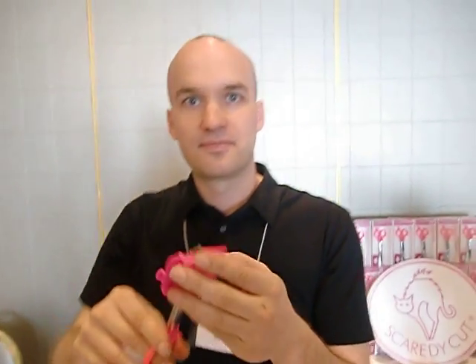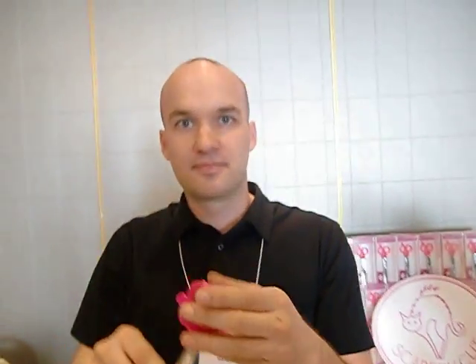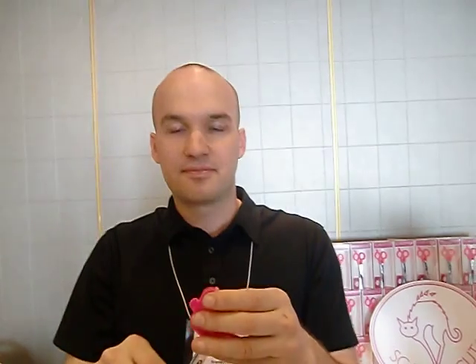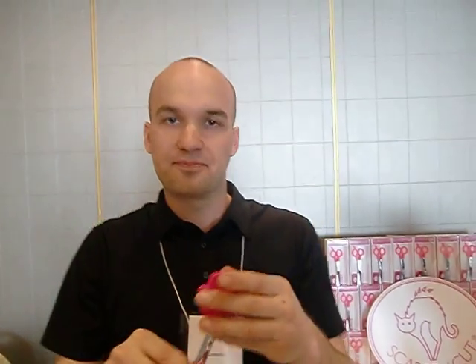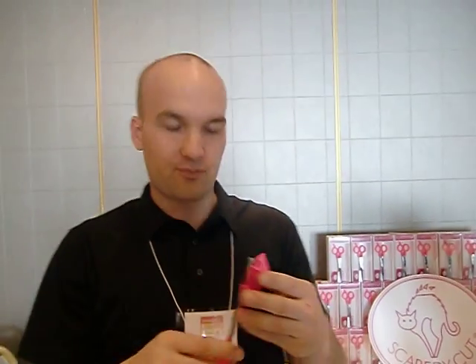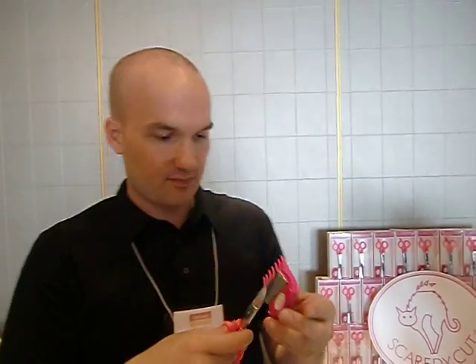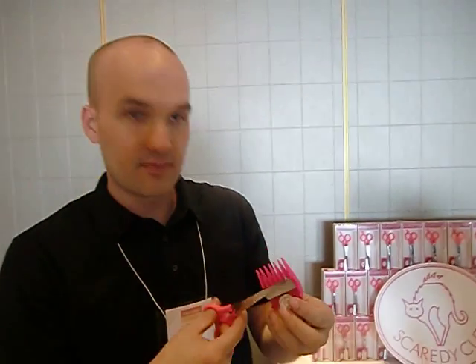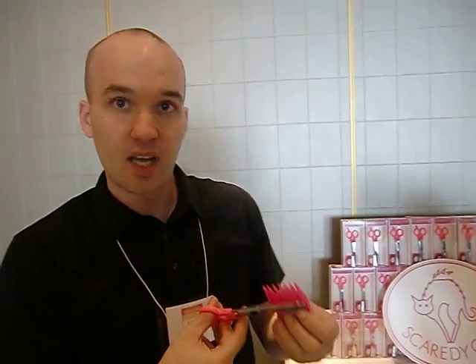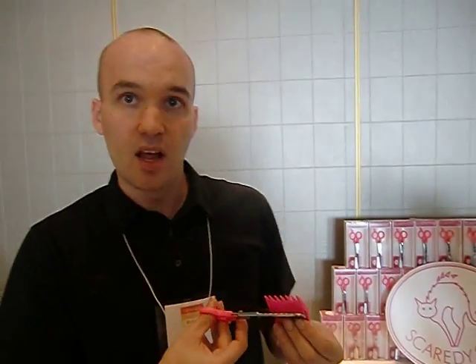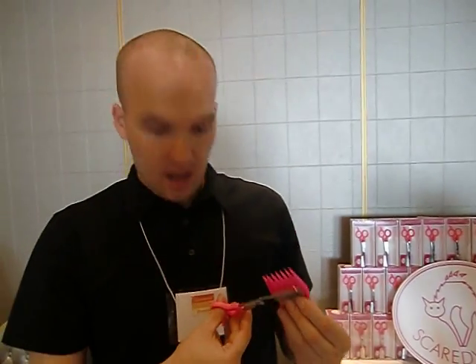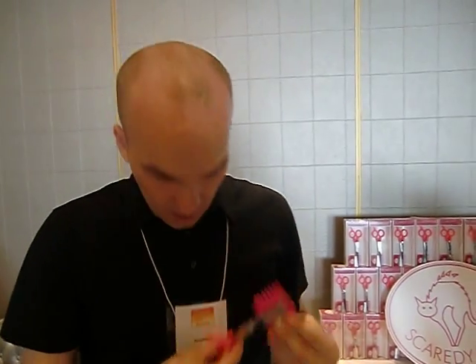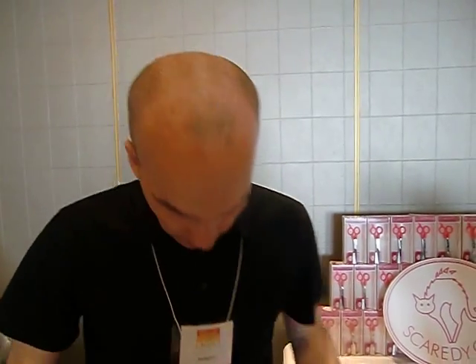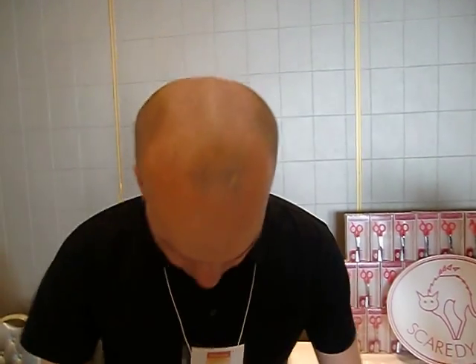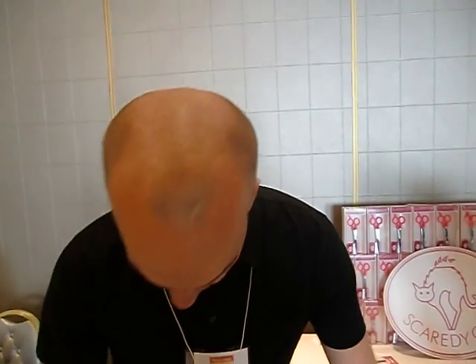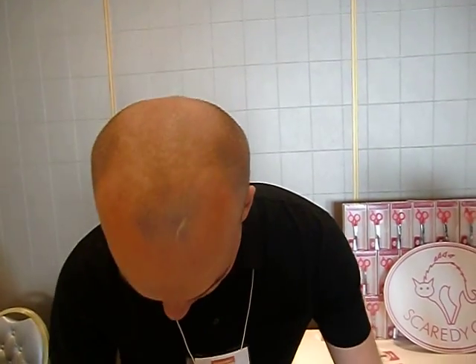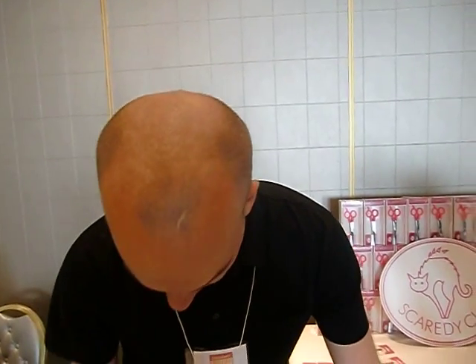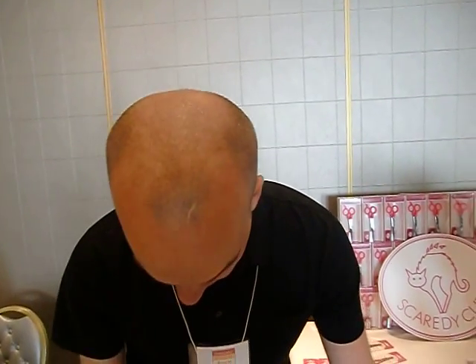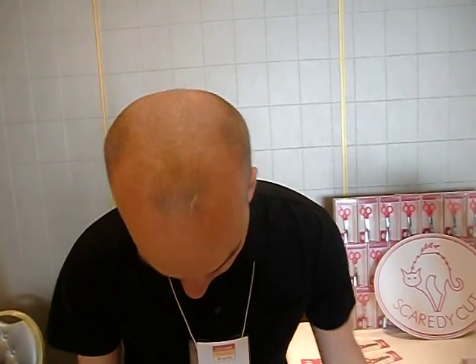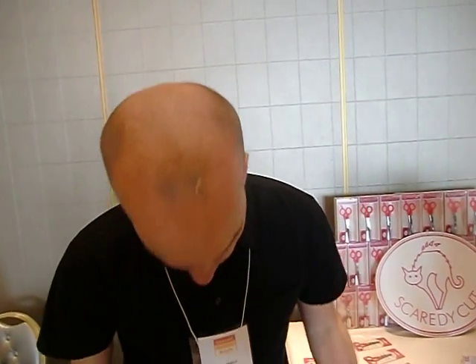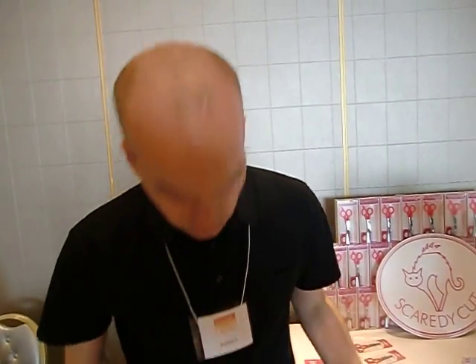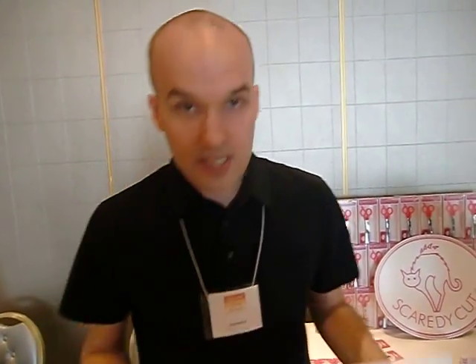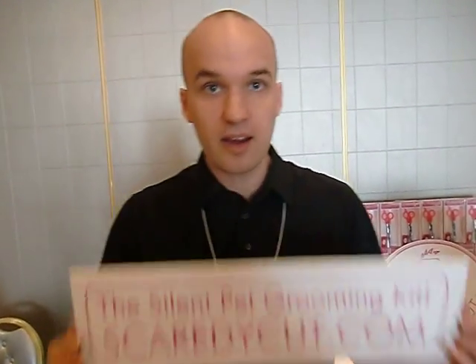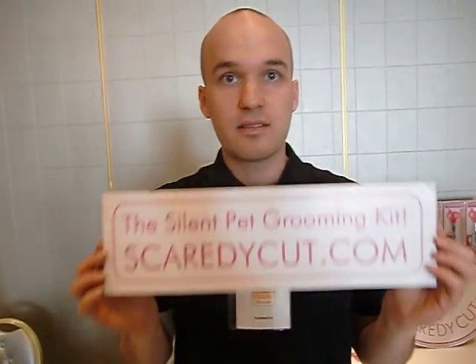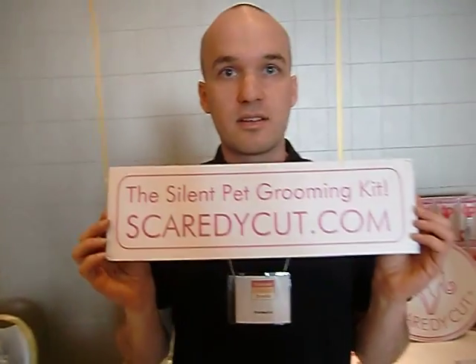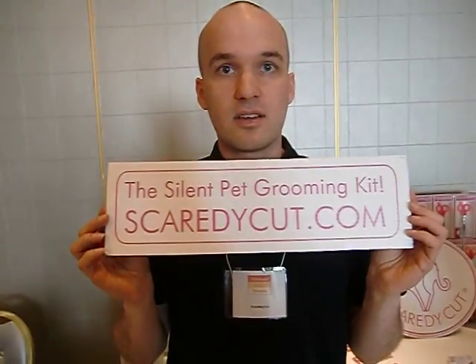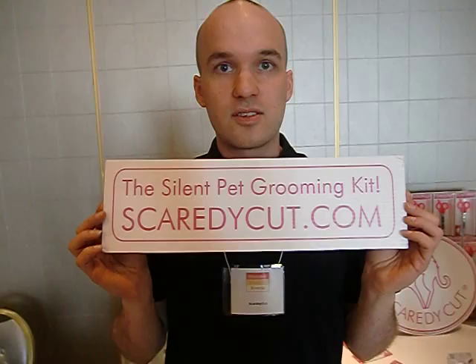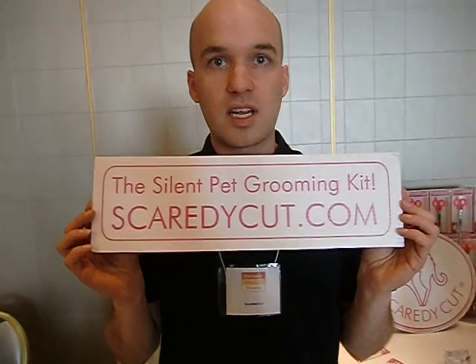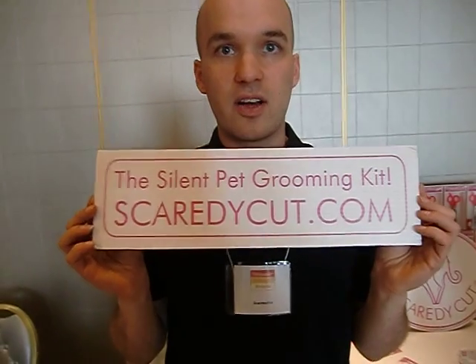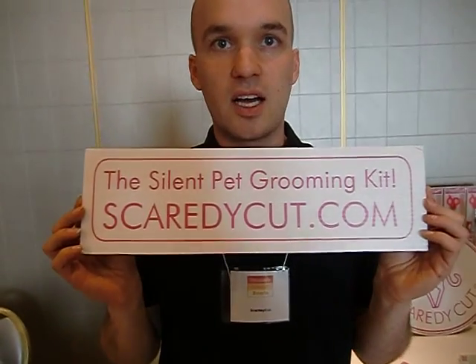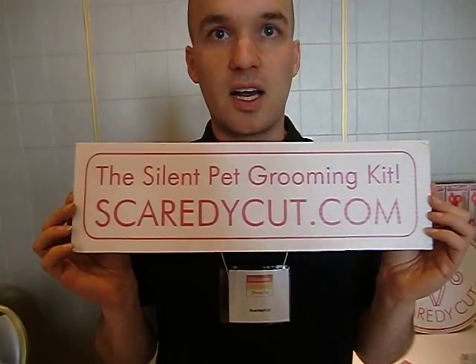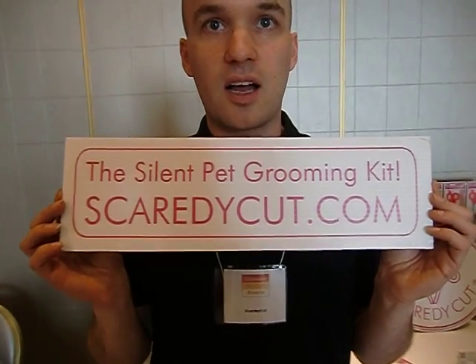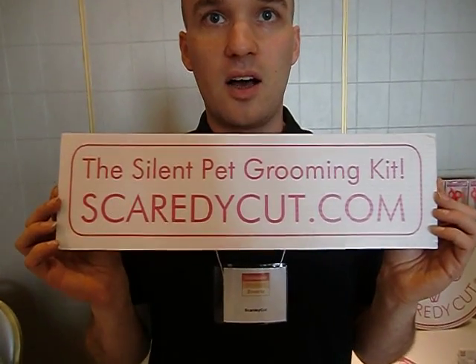And where can people buy this? People can go to the website, ScaredyCut.com.